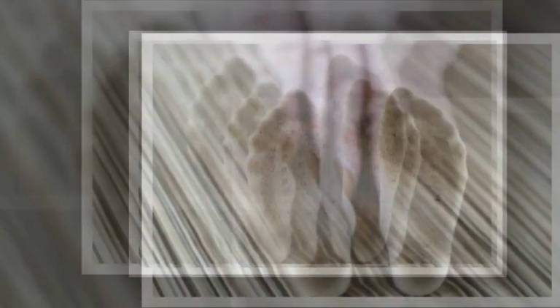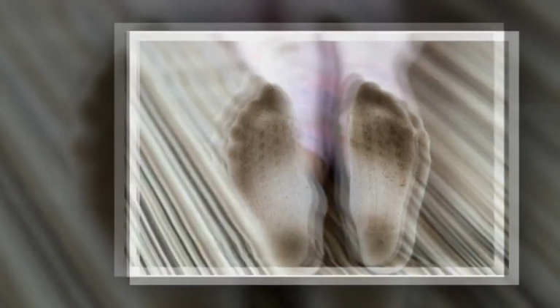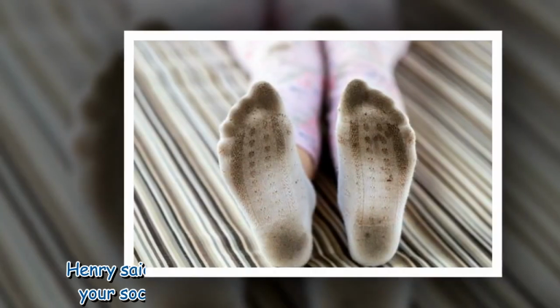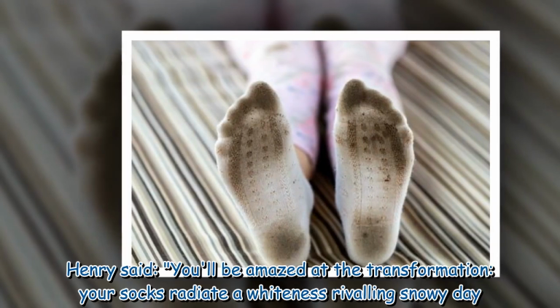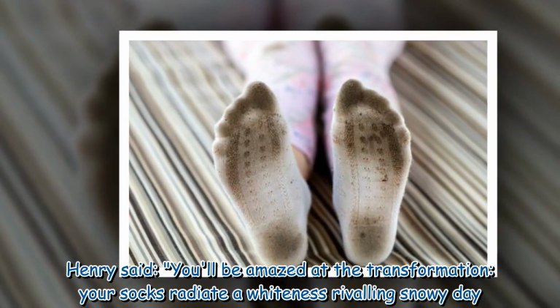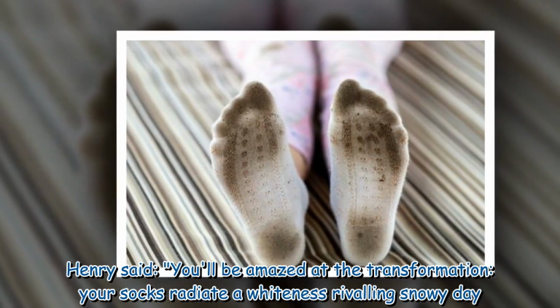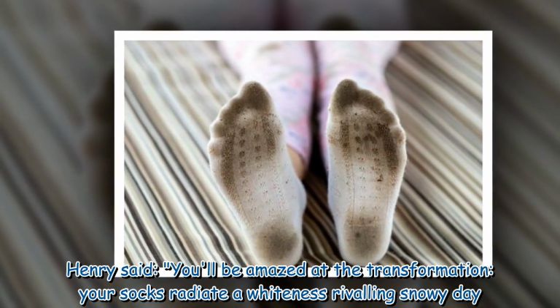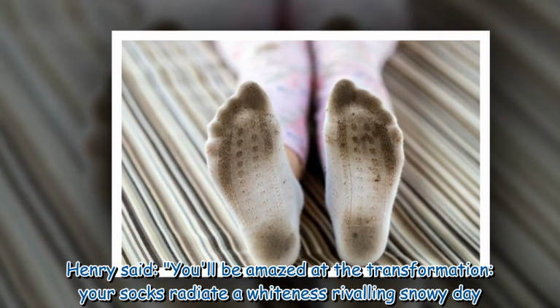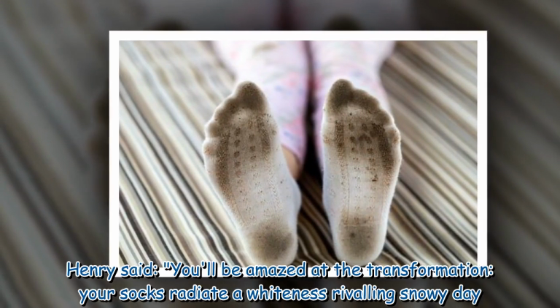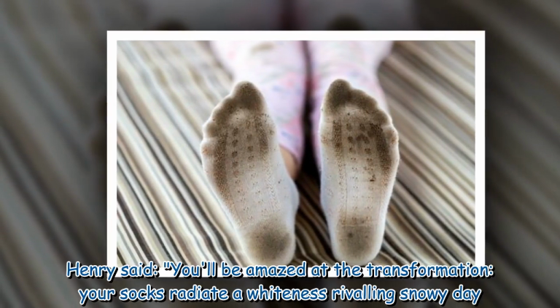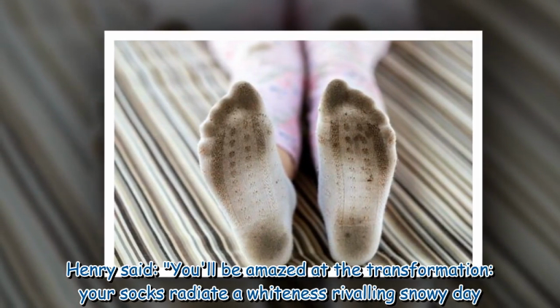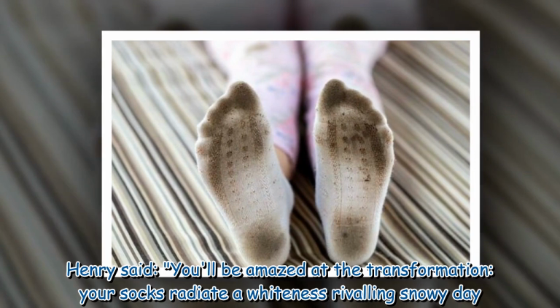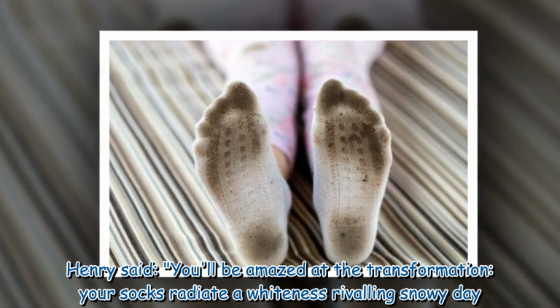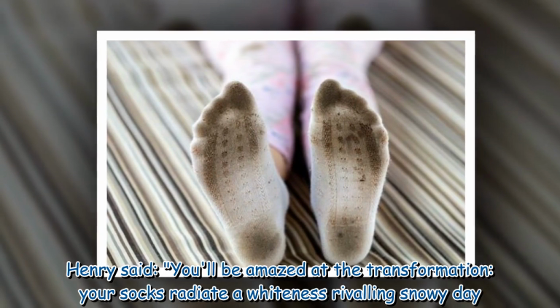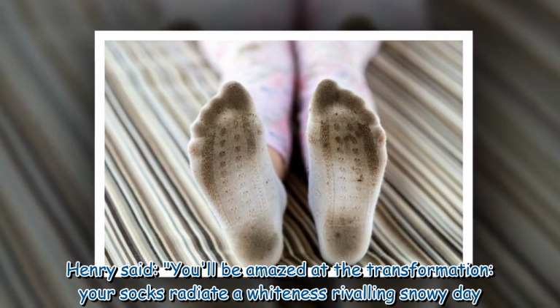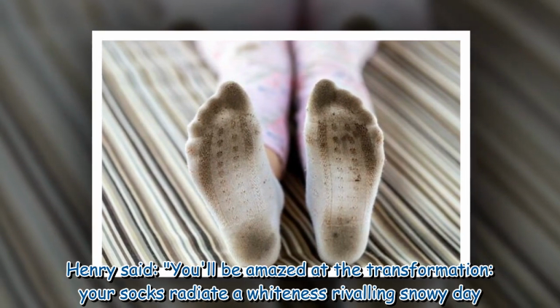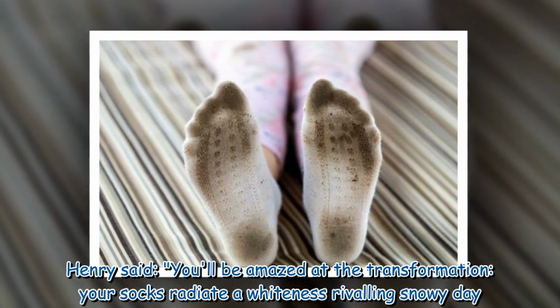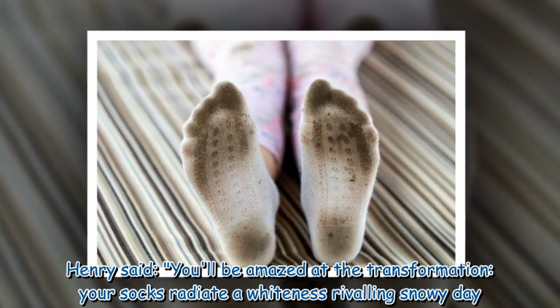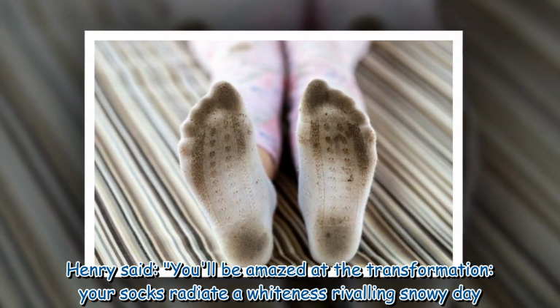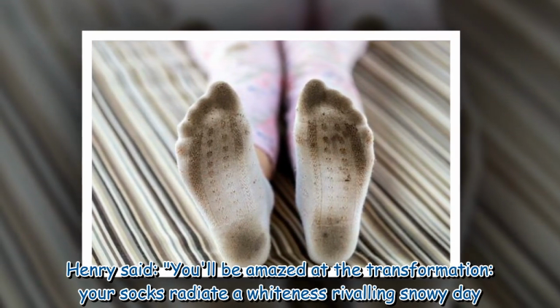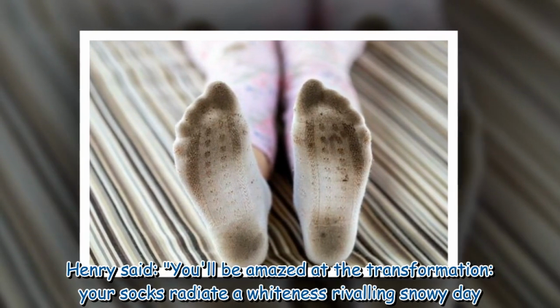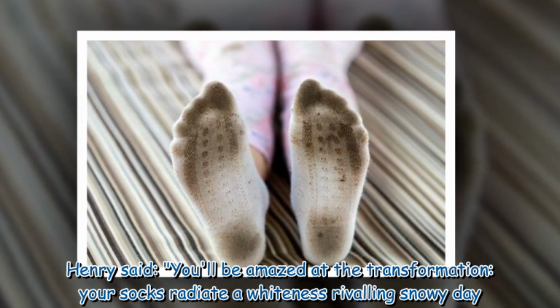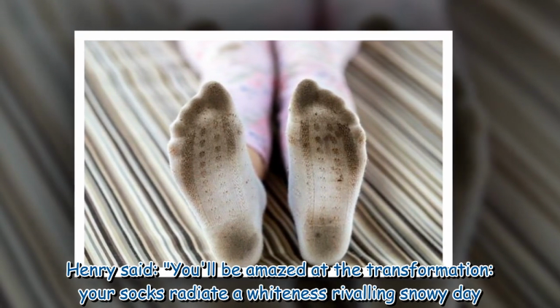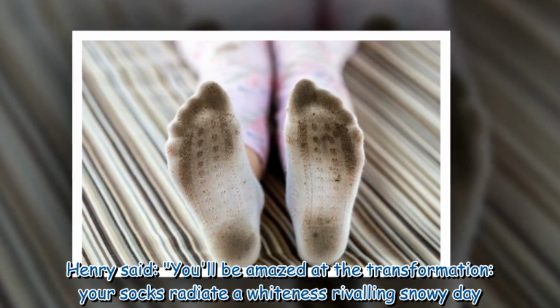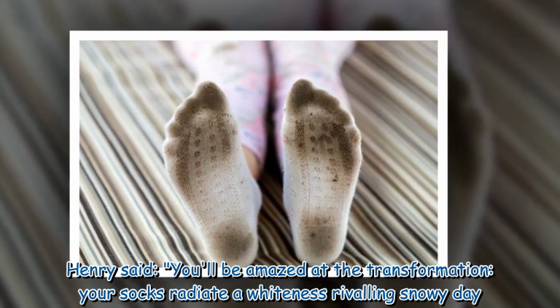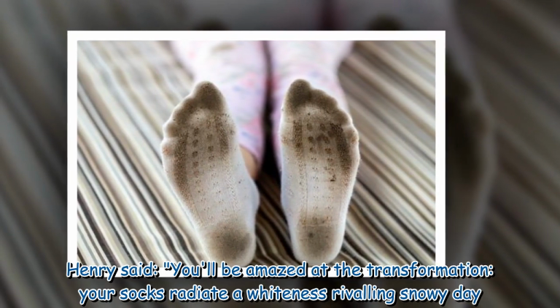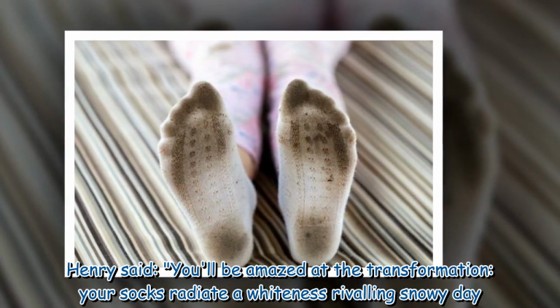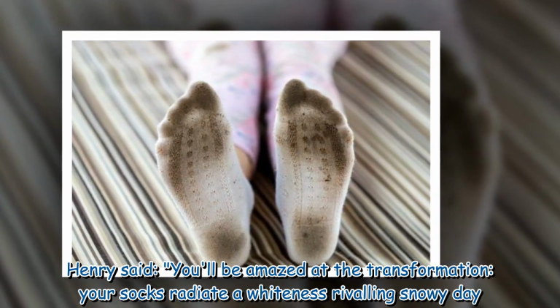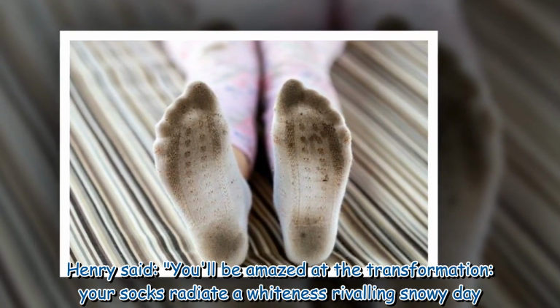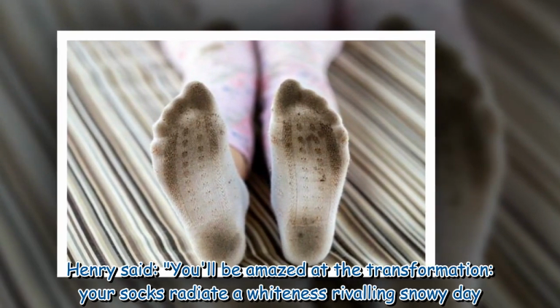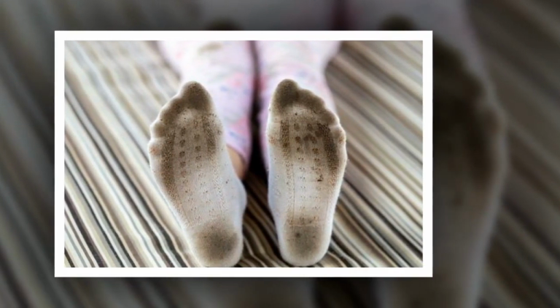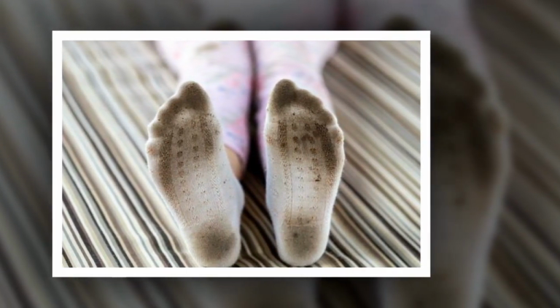Henry said: you'll be amazed at the transformation — your socks radiate a whiteness rivaling a snowy day.